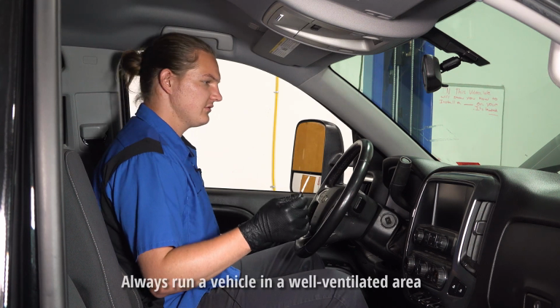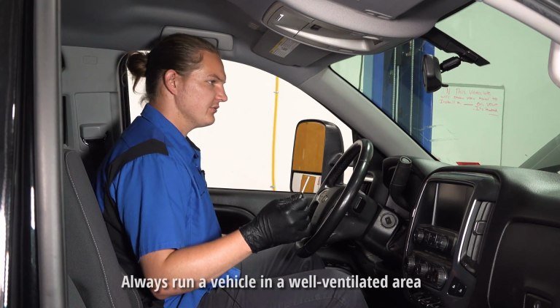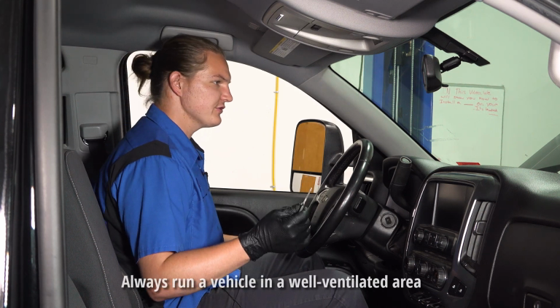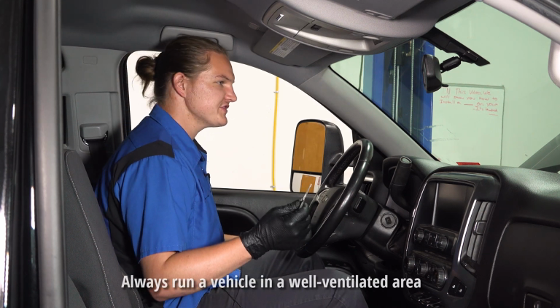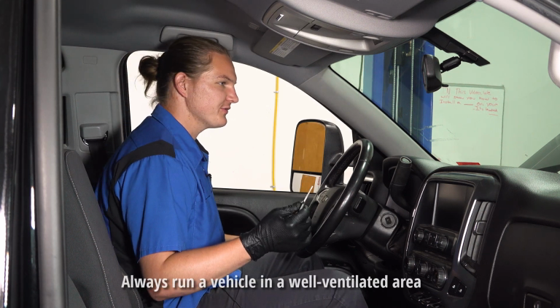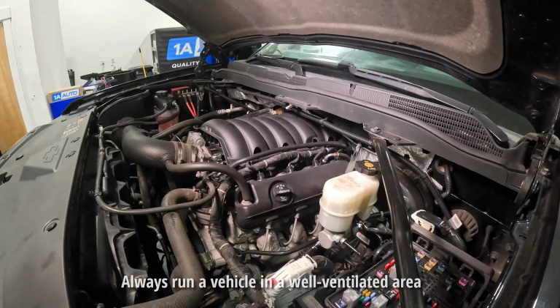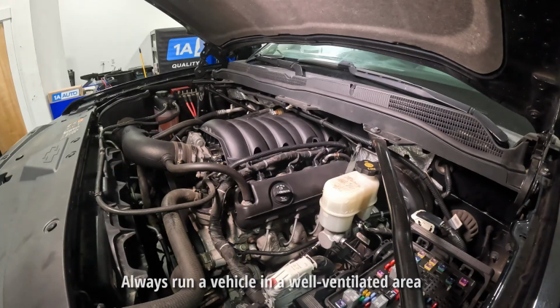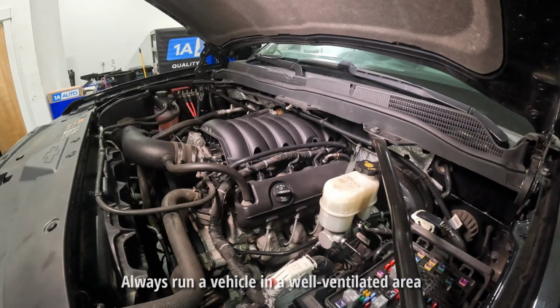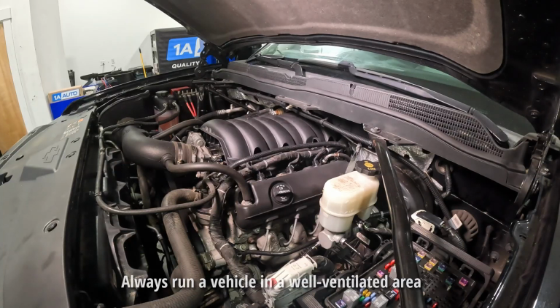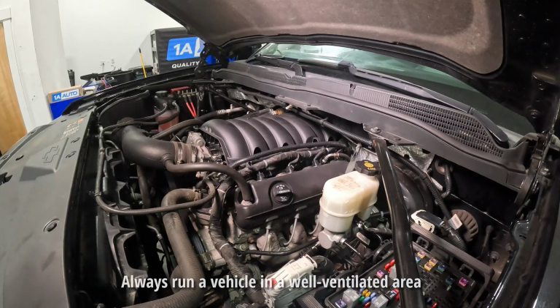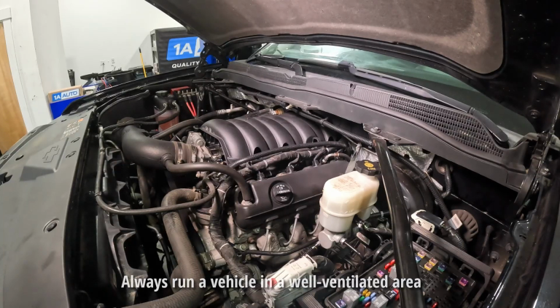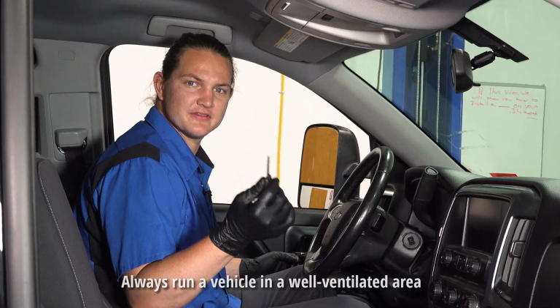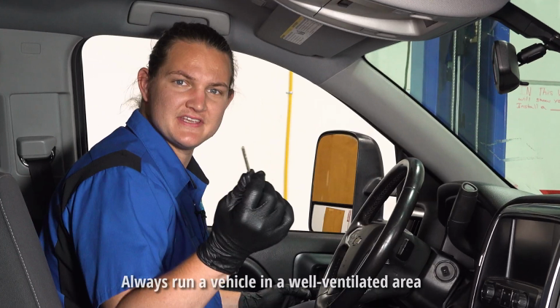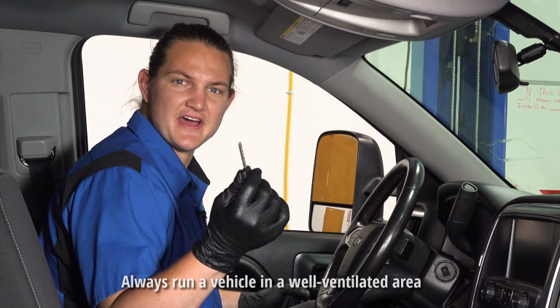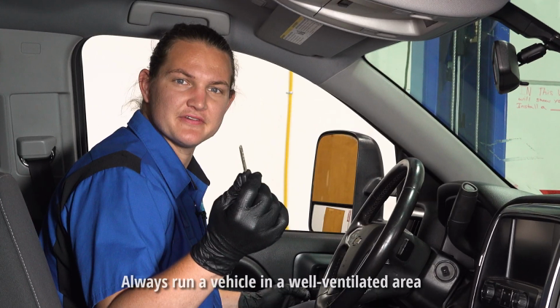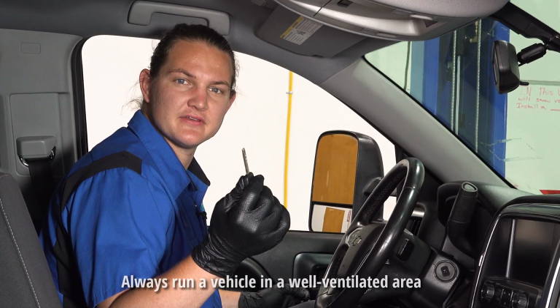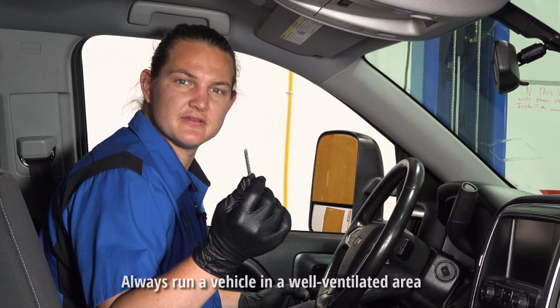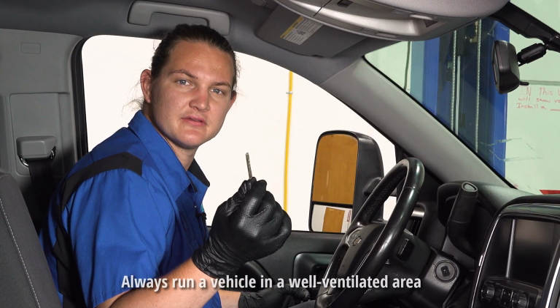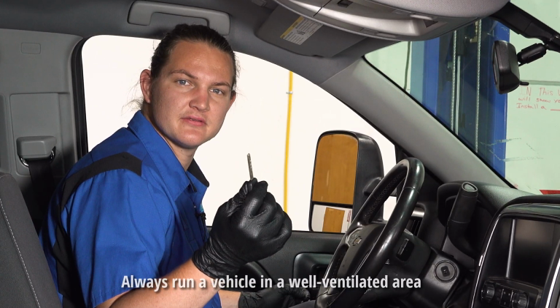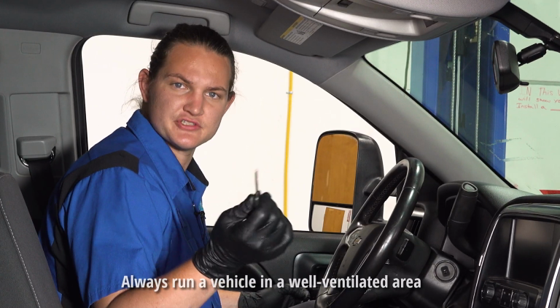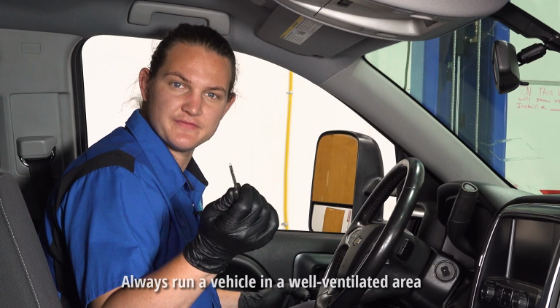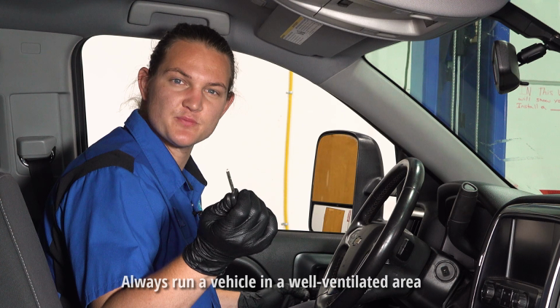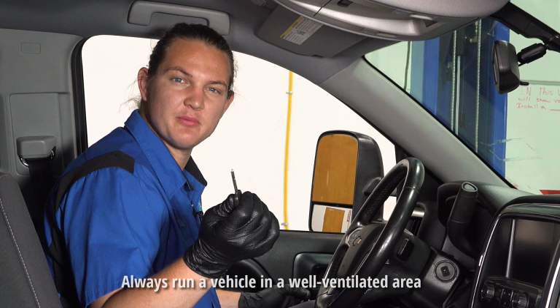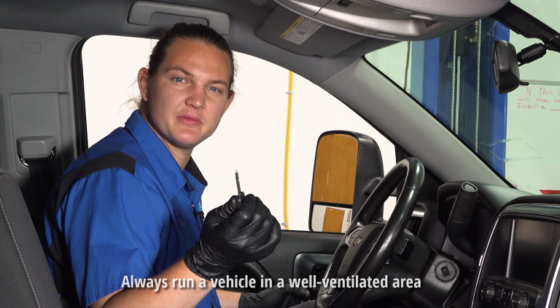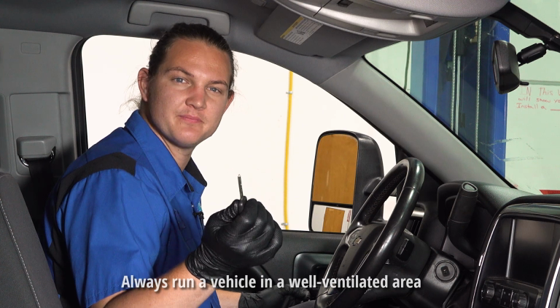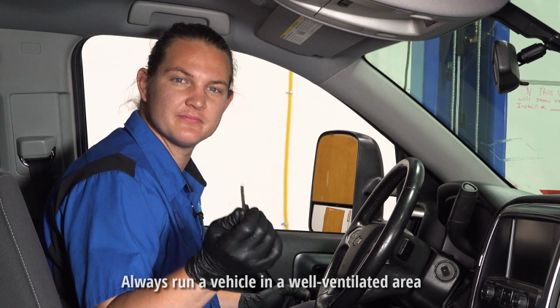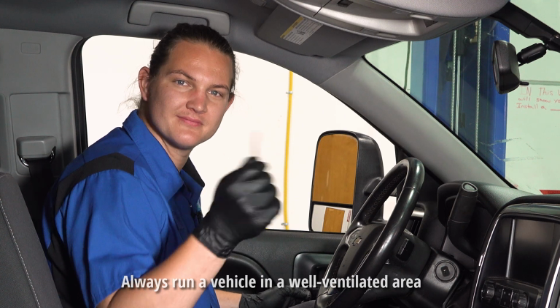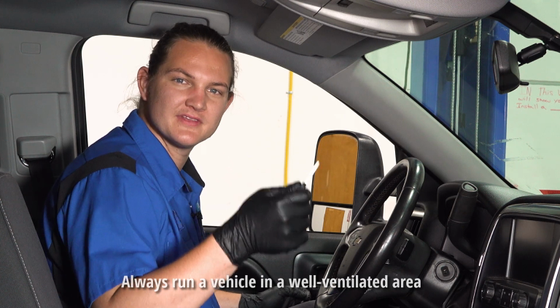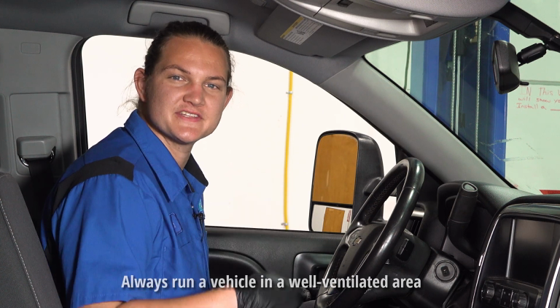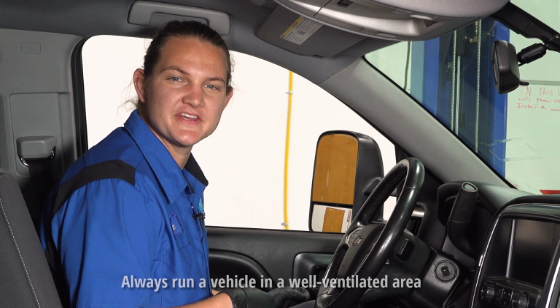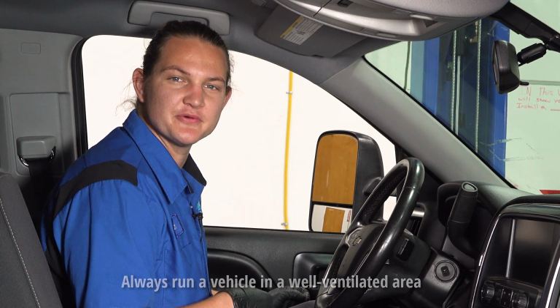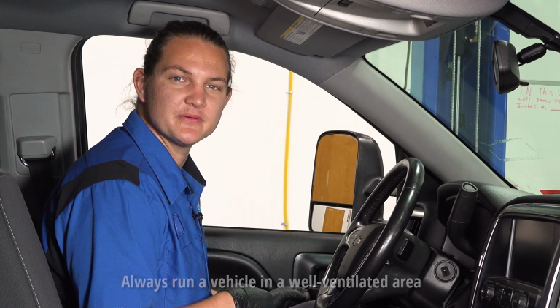The motor's still running? The key's out of it. Do you have this problem? Let's get into it.